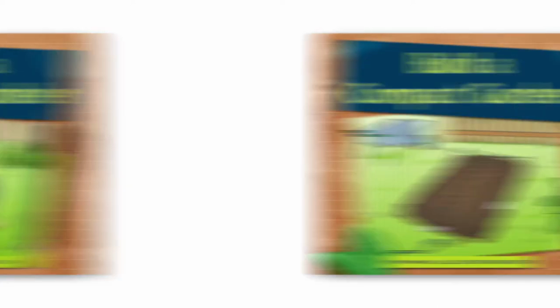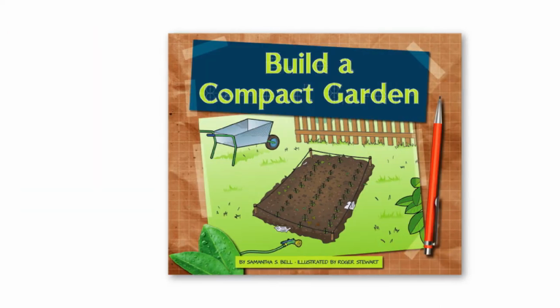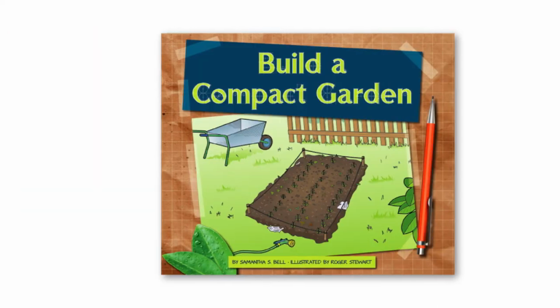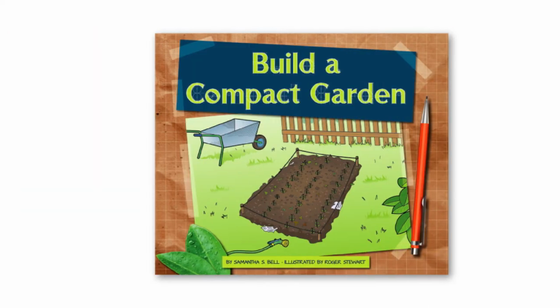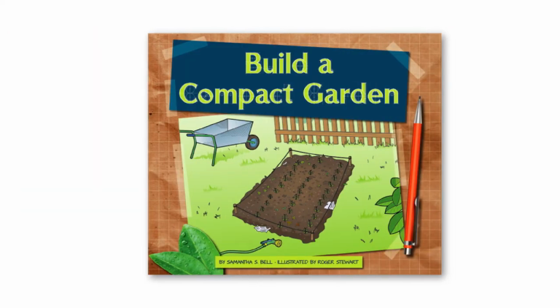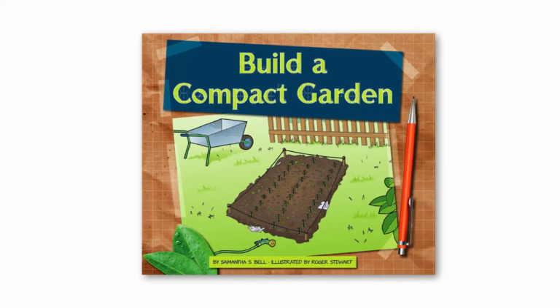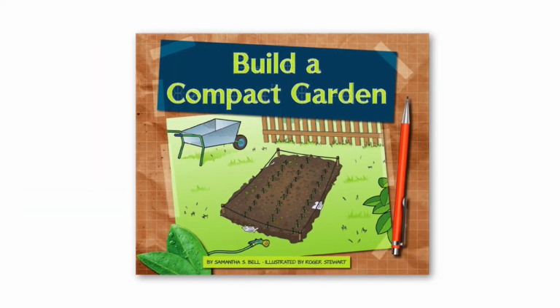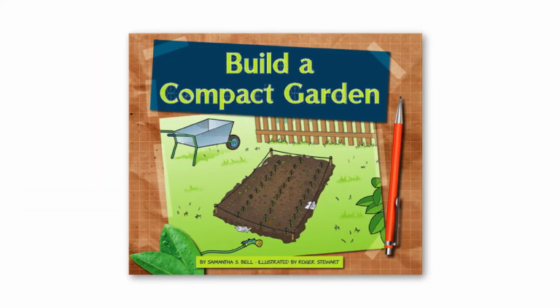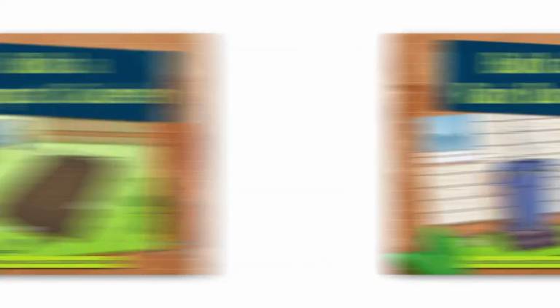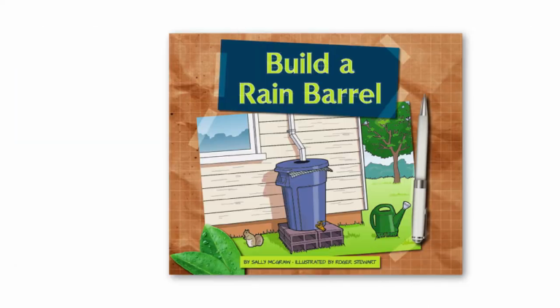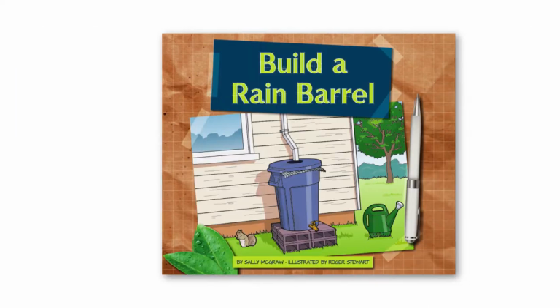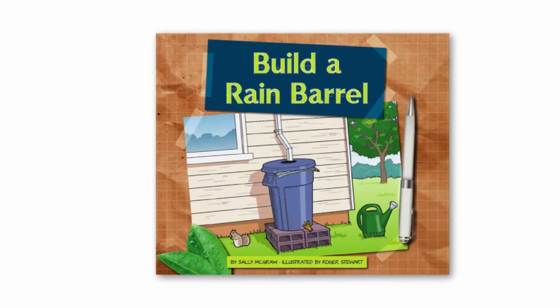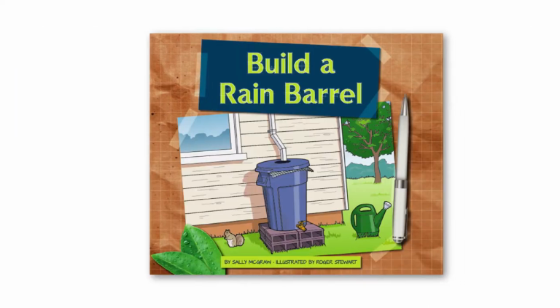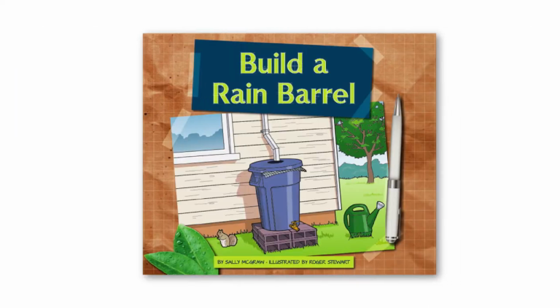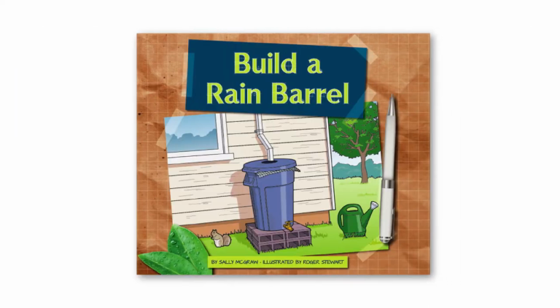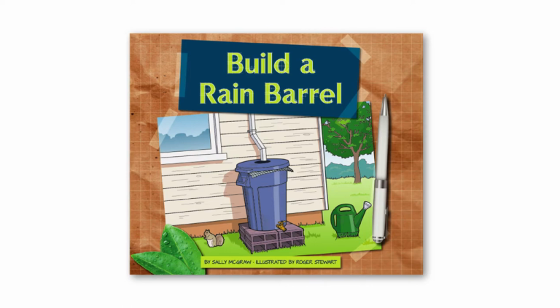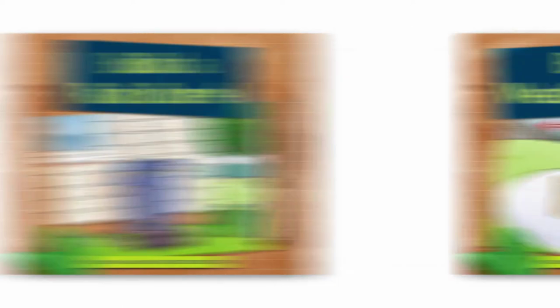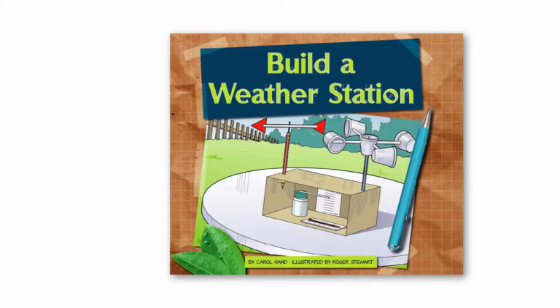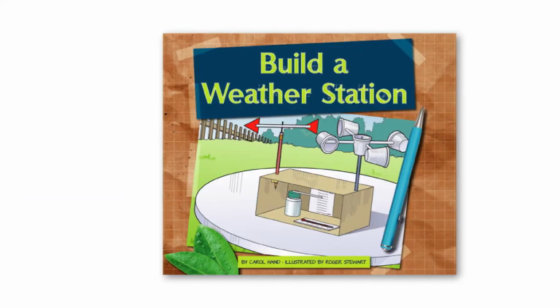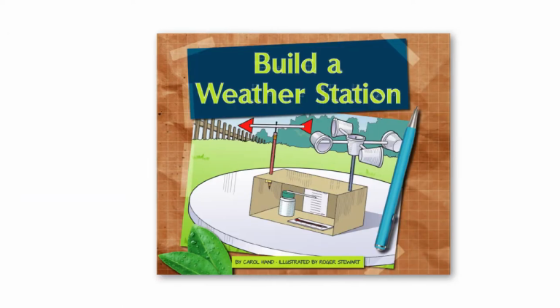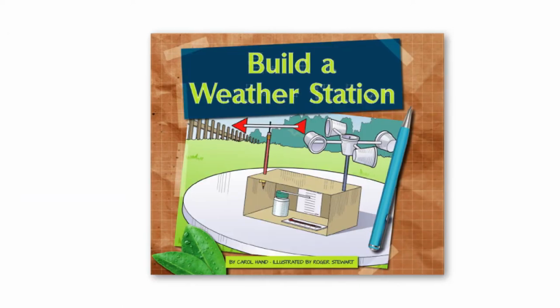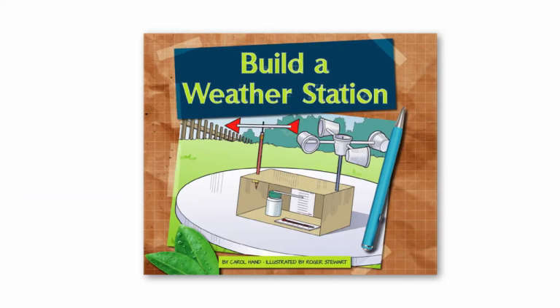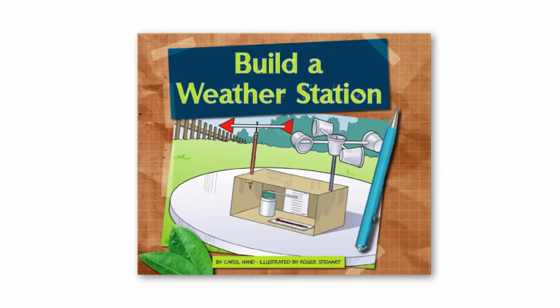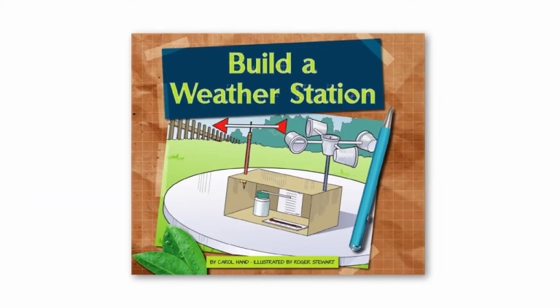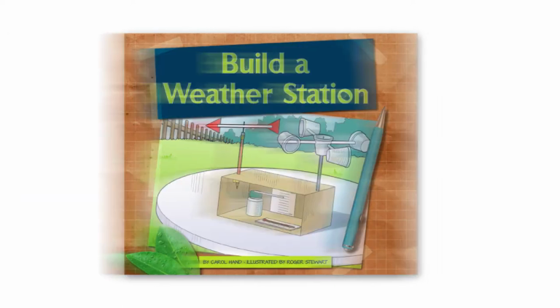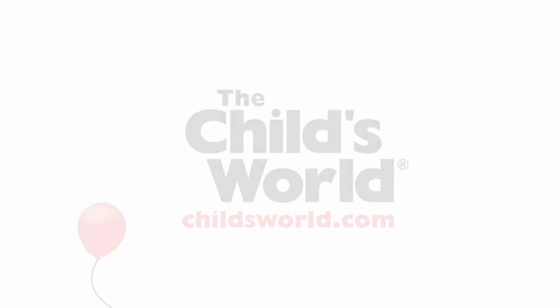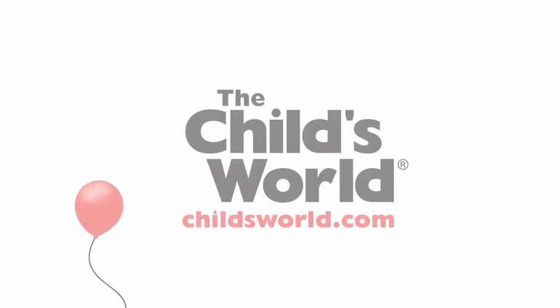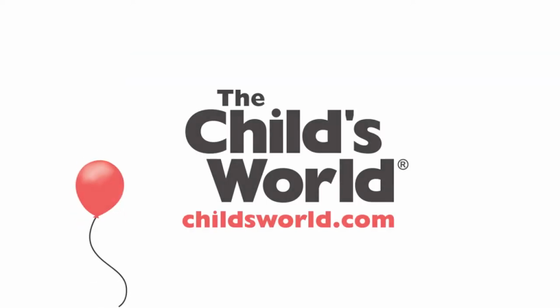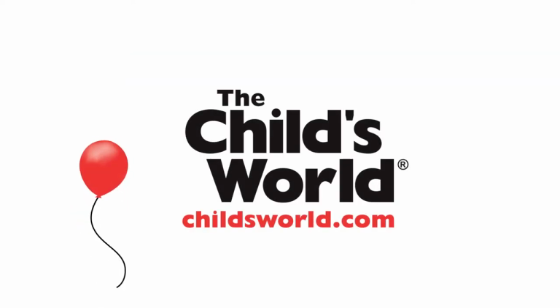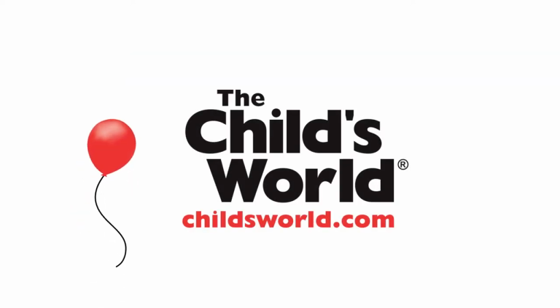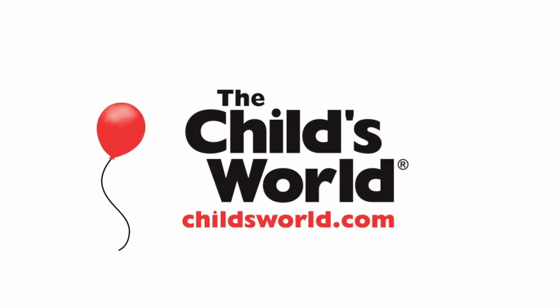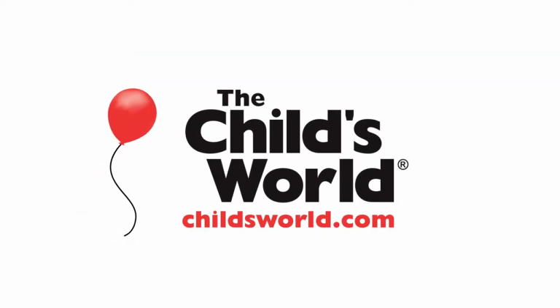Show kids that being green has never been more ingenious or more fun with Earth-Friendly Projects from the child's world.